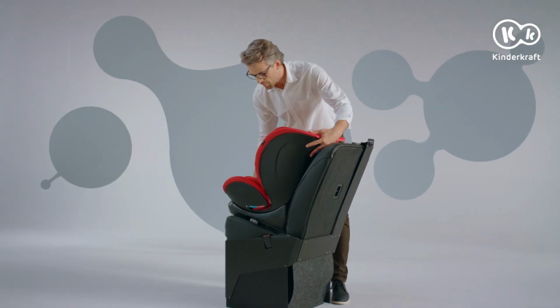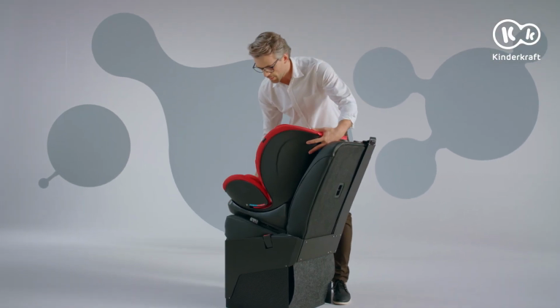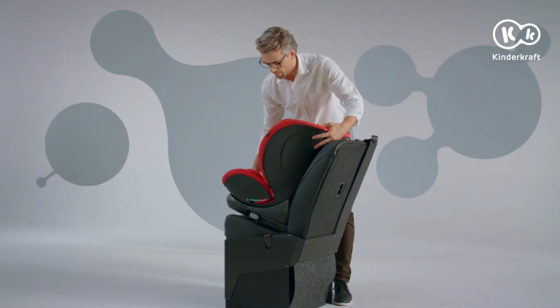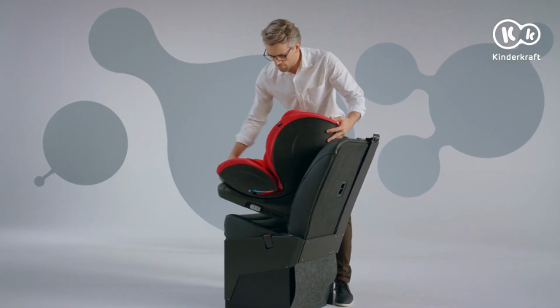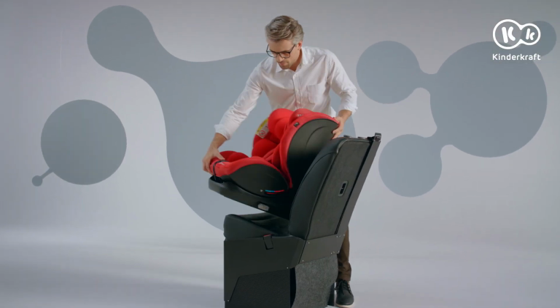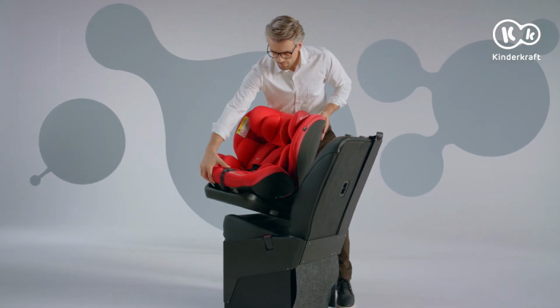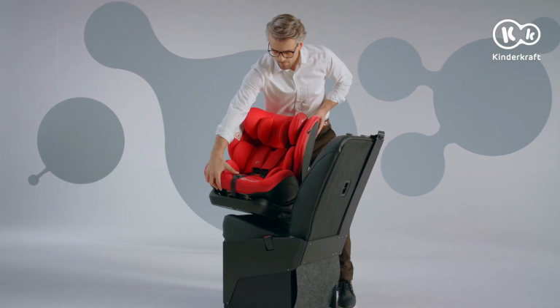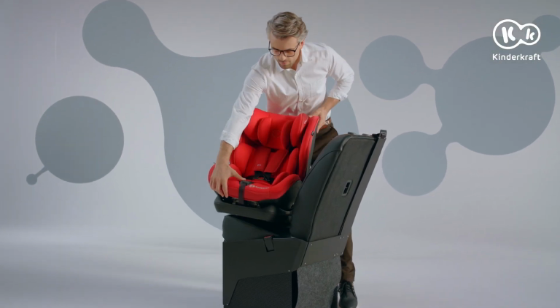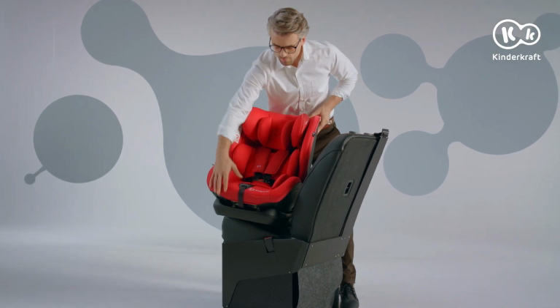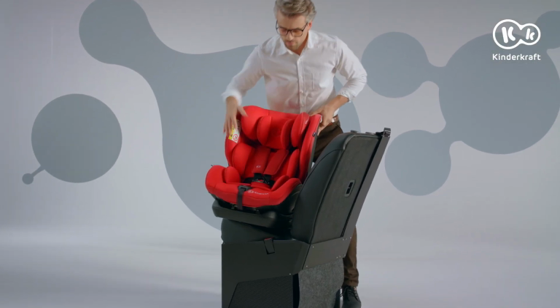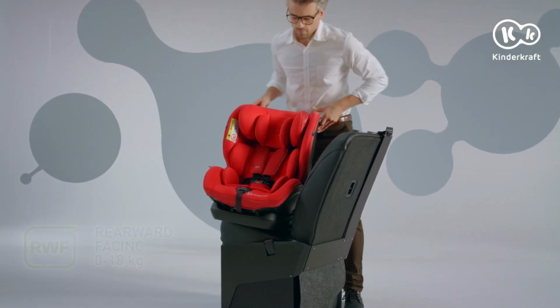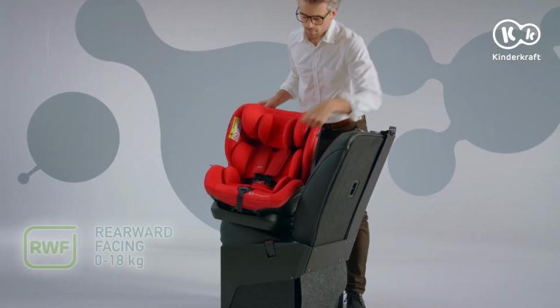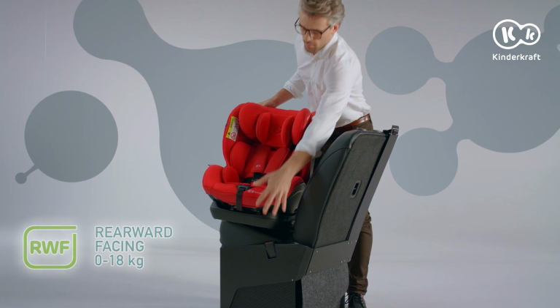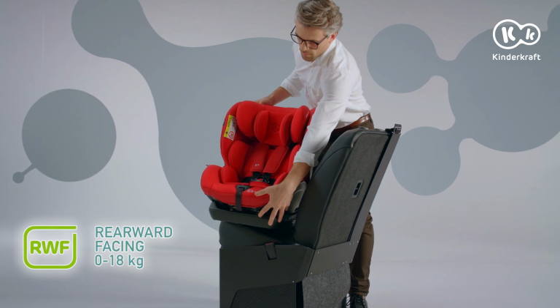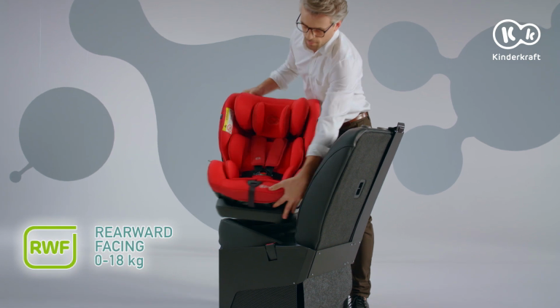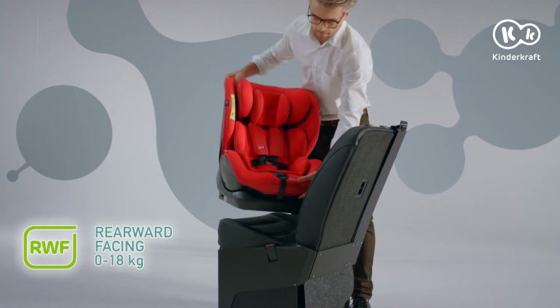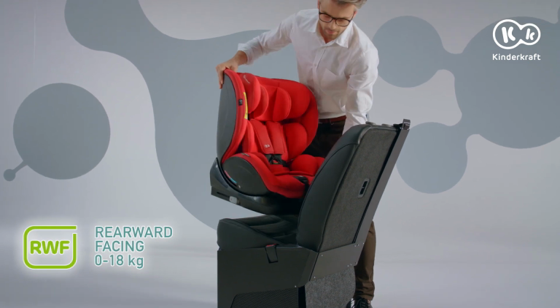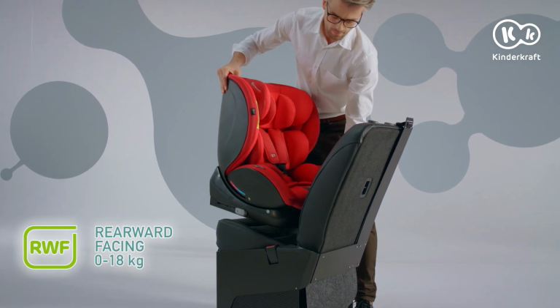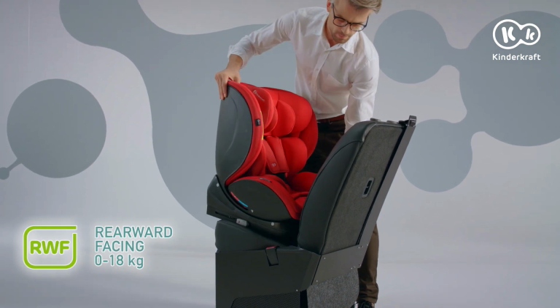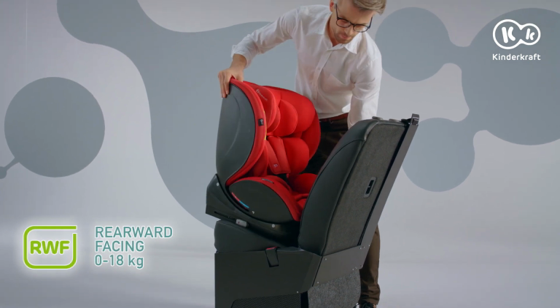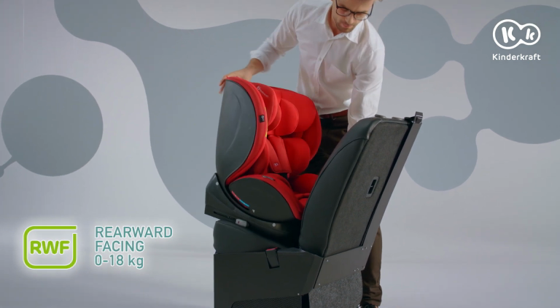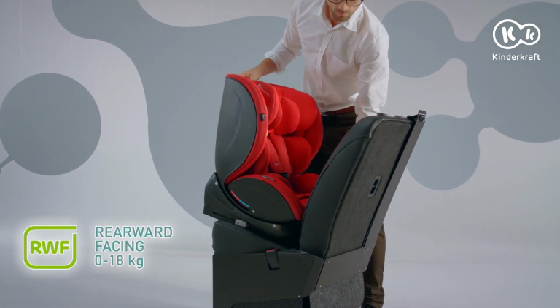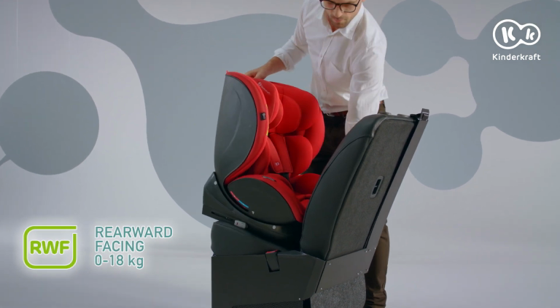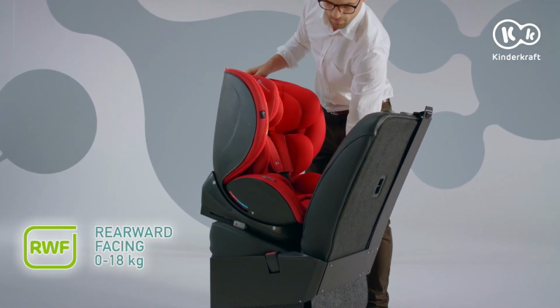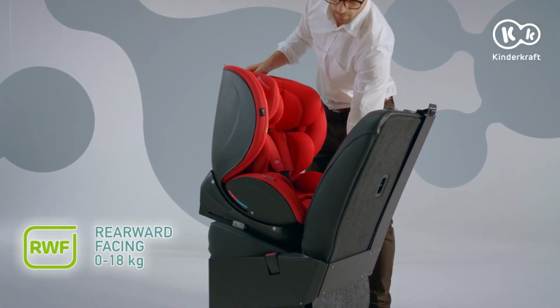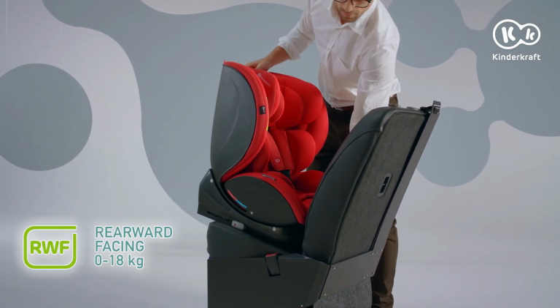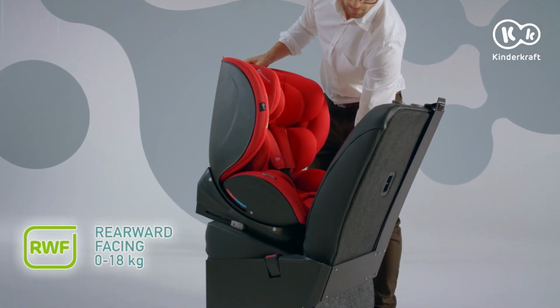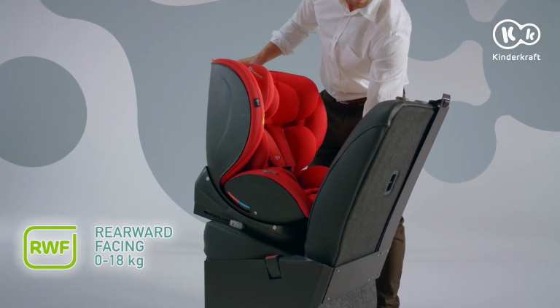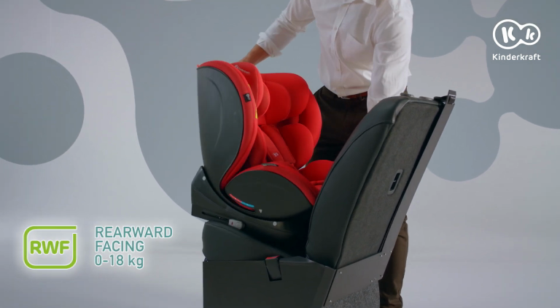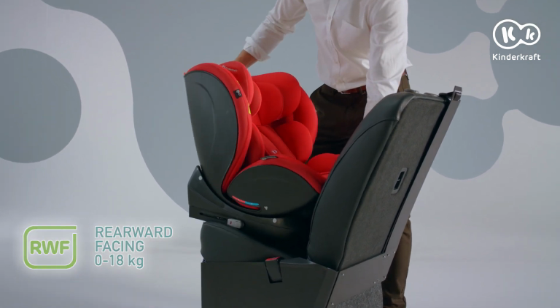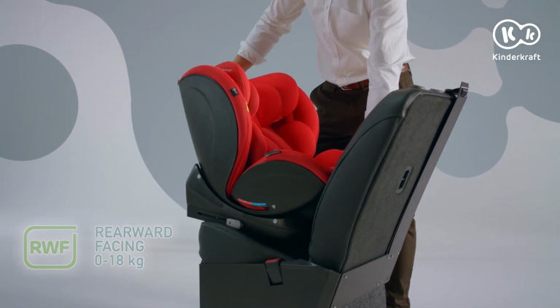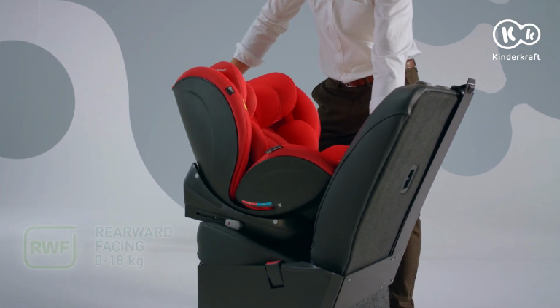Importantly, the MyWay allows you to carry your children in the safest possible rearward facing position until they reach 18kg.